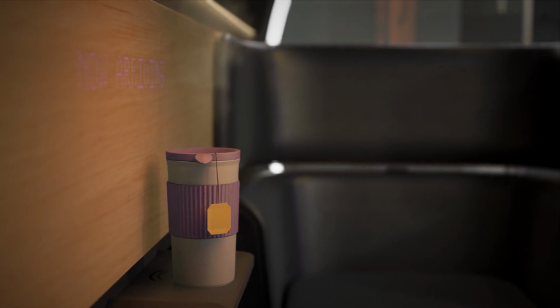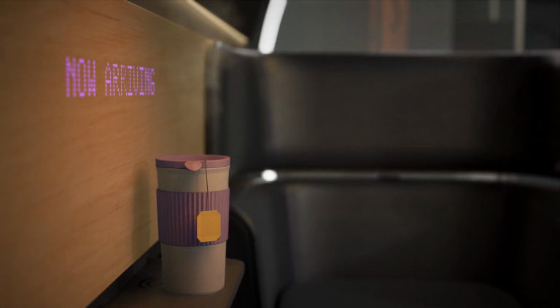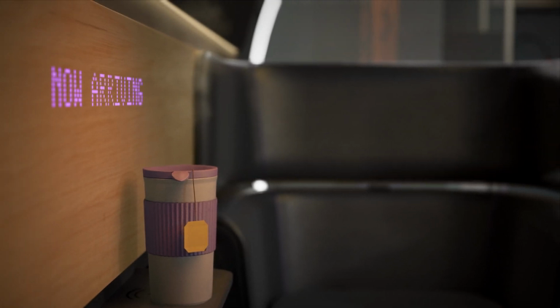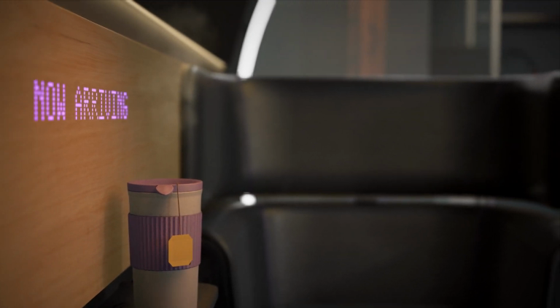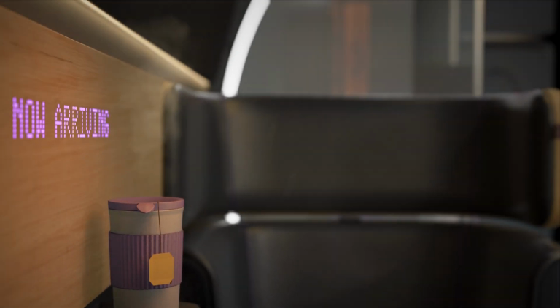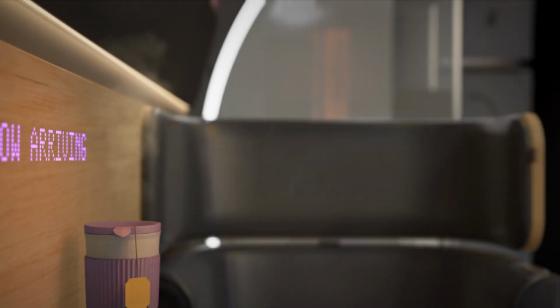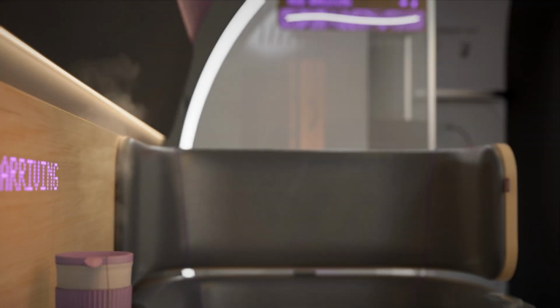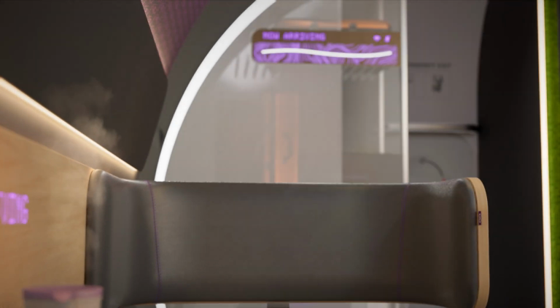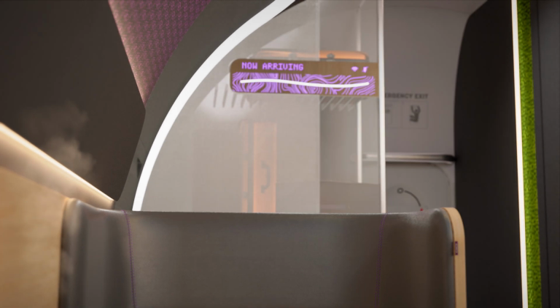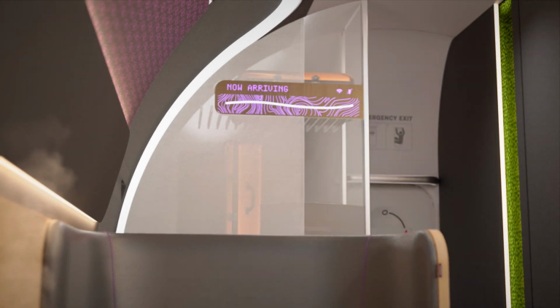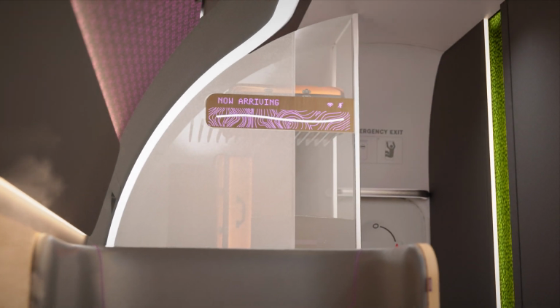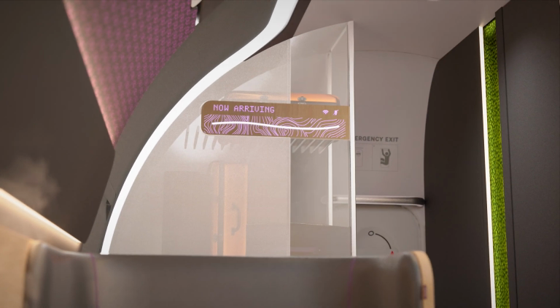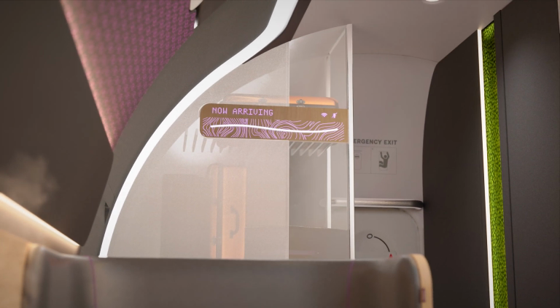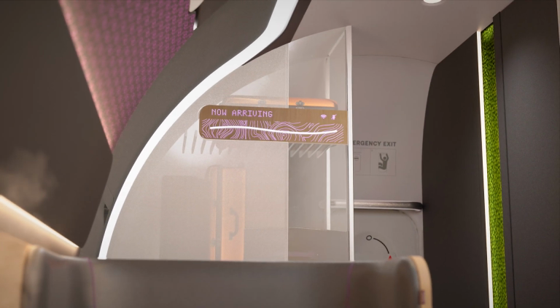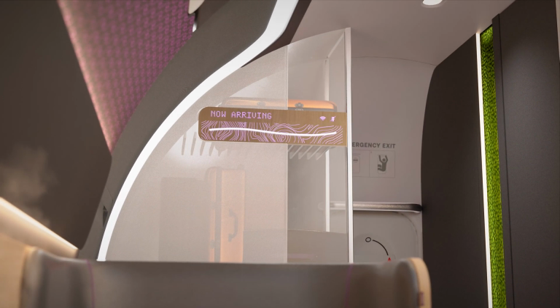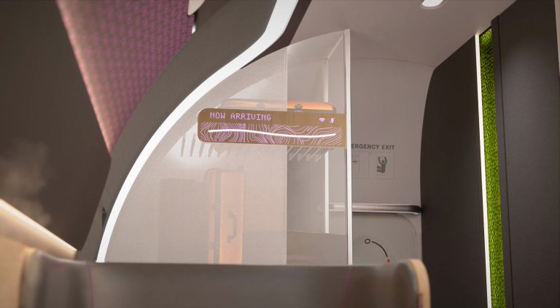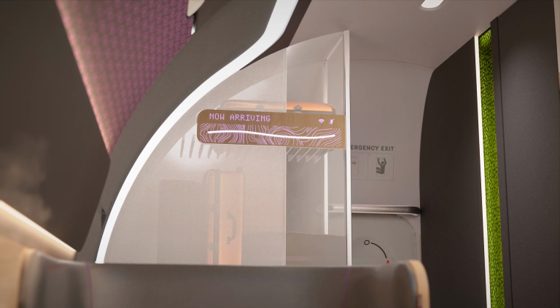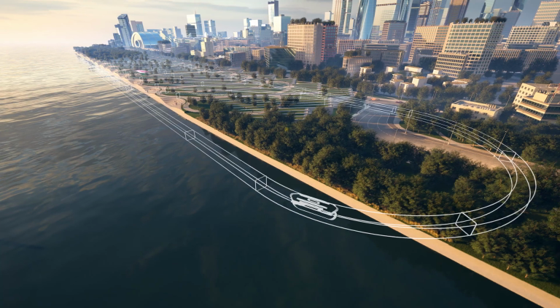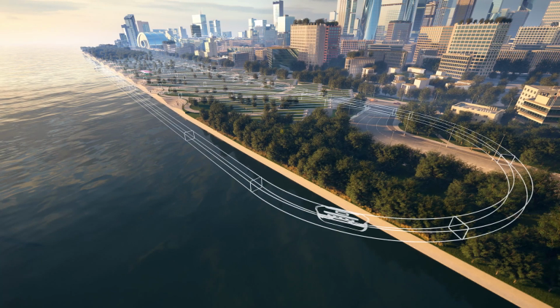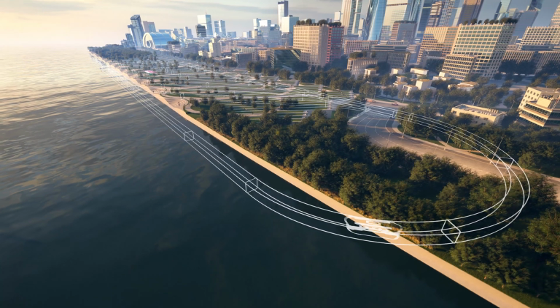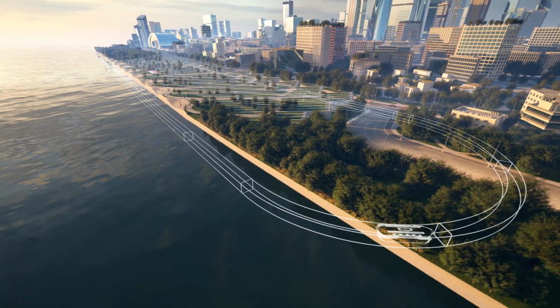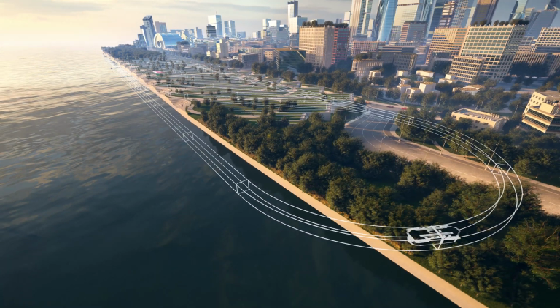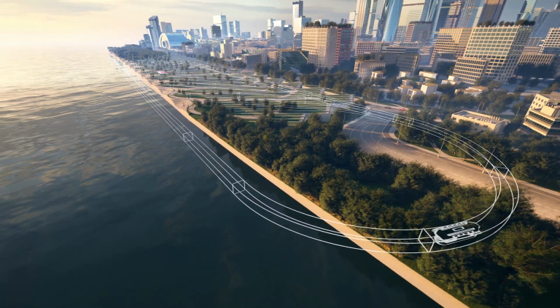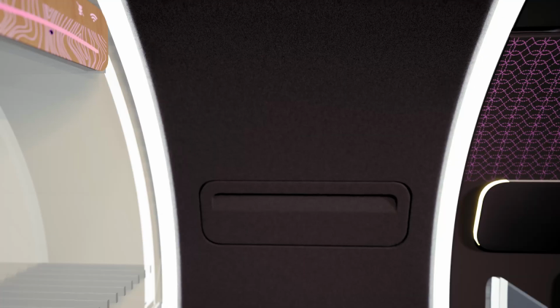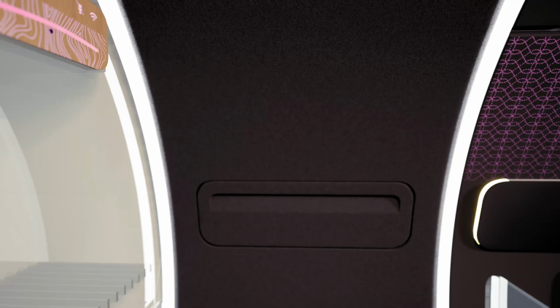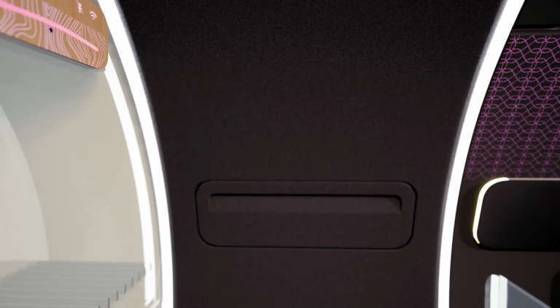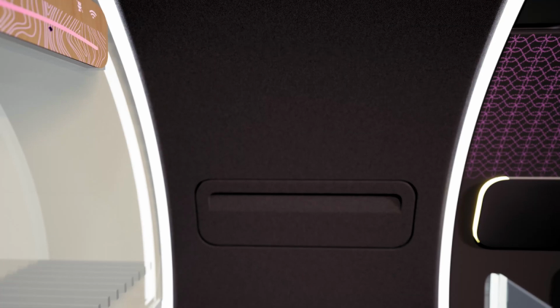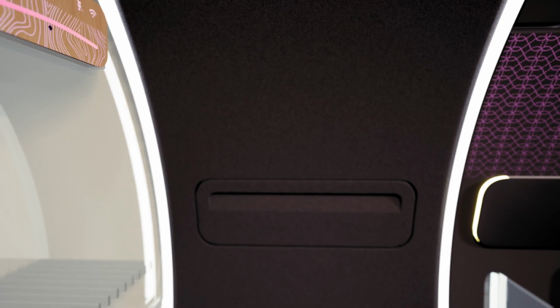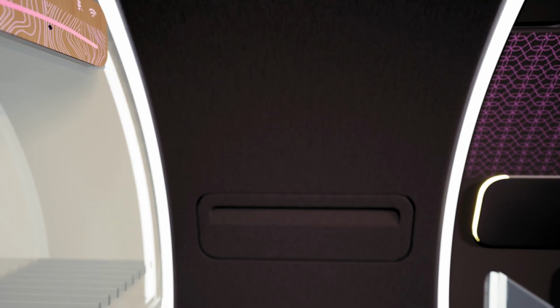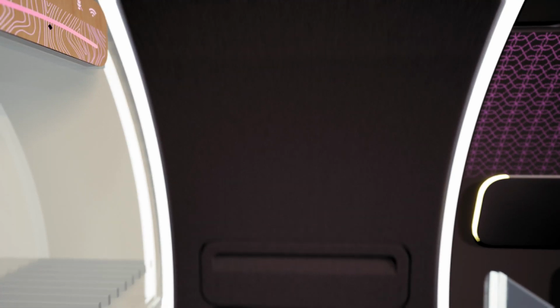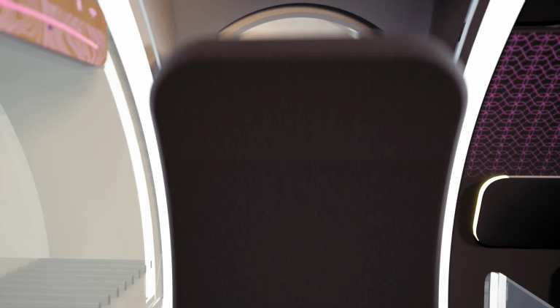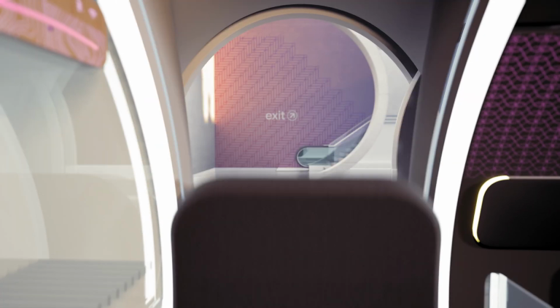Fast, effortless journeys that expand possibilities. This is Virgin Hyperloop.